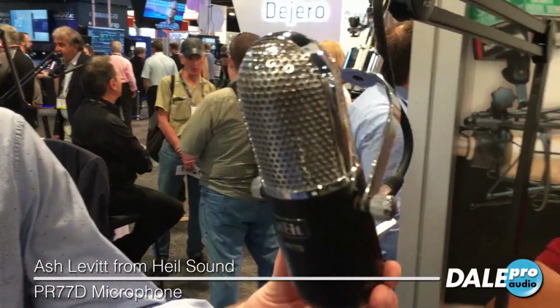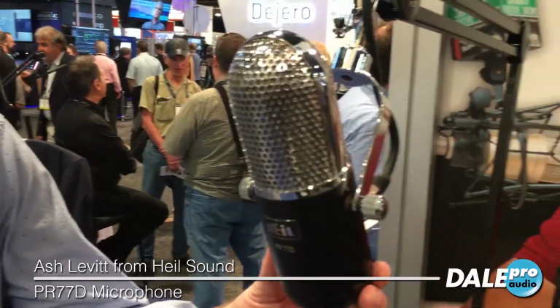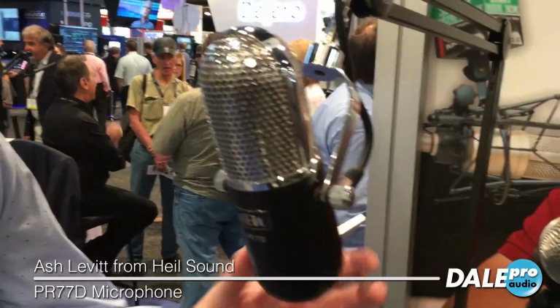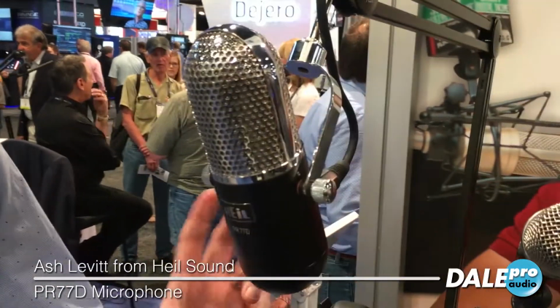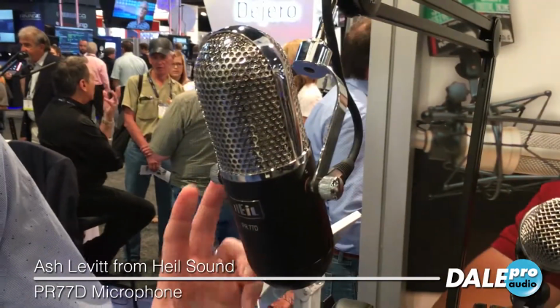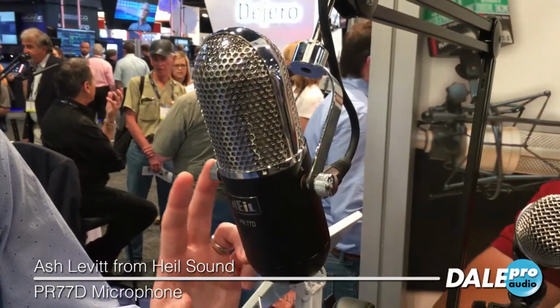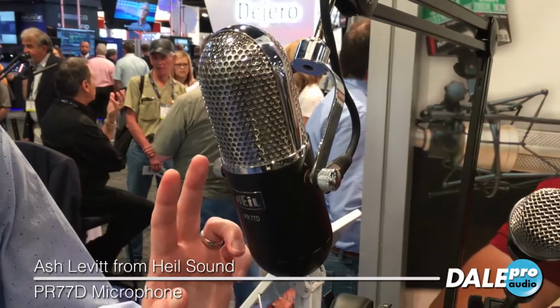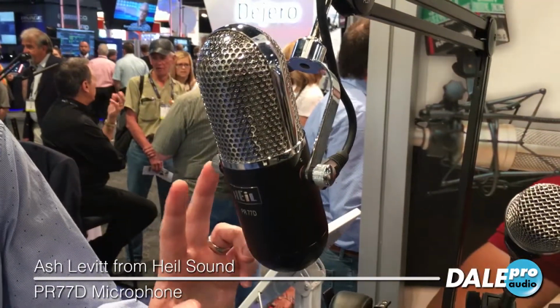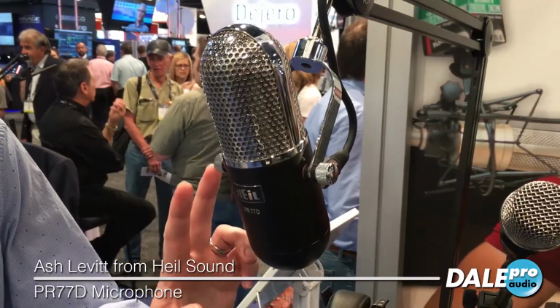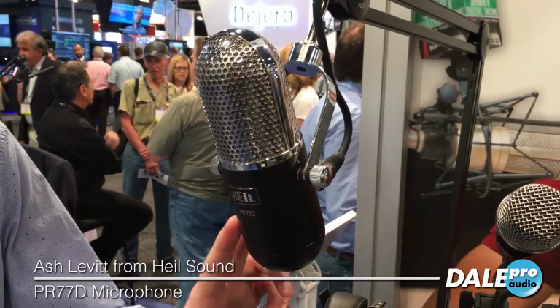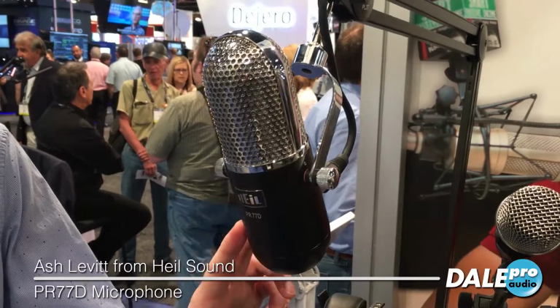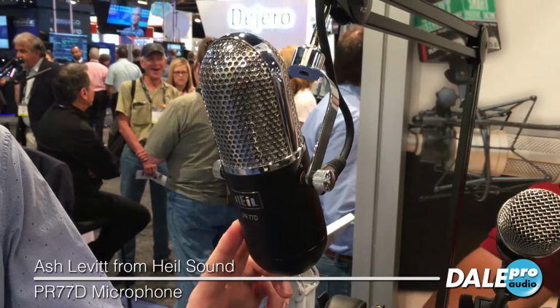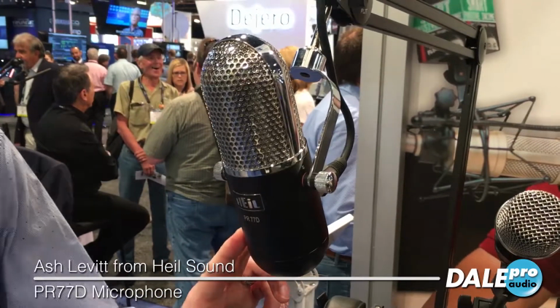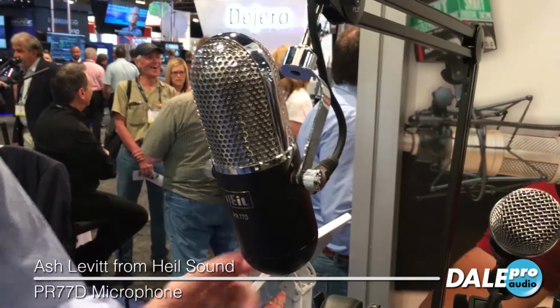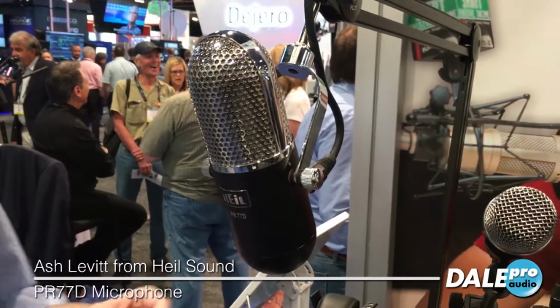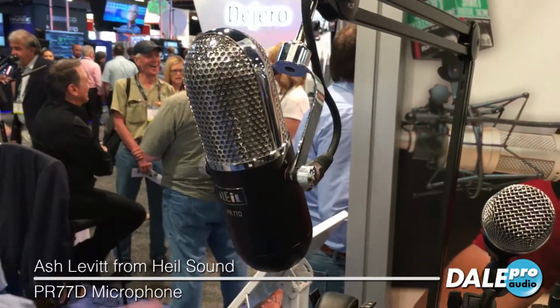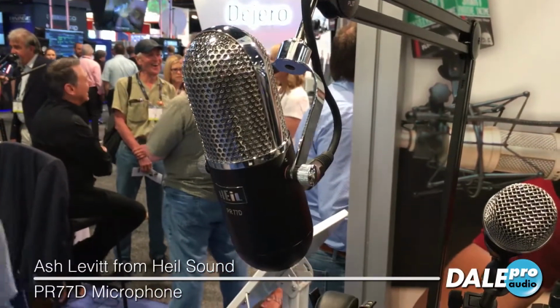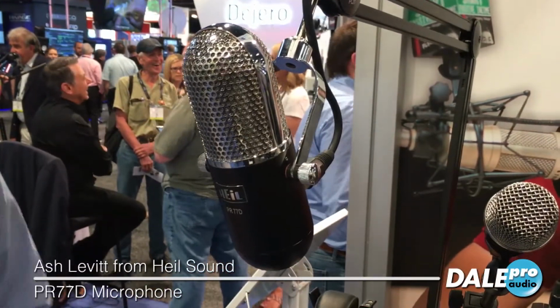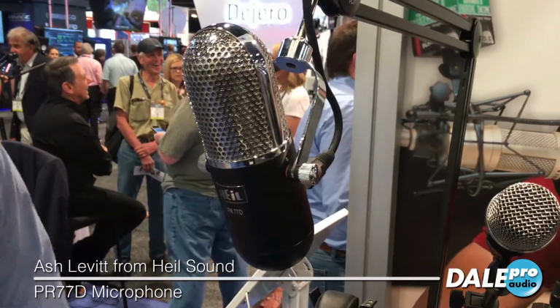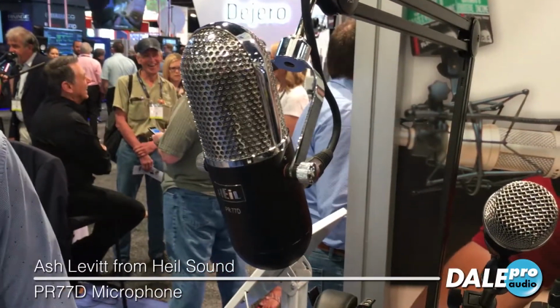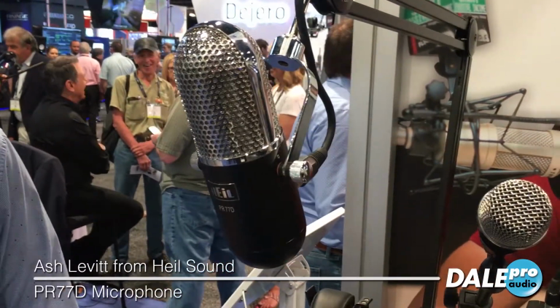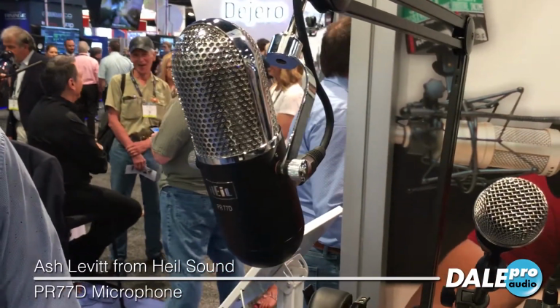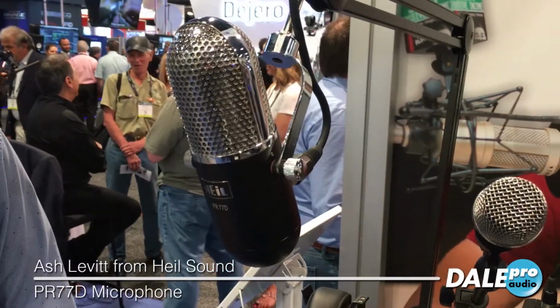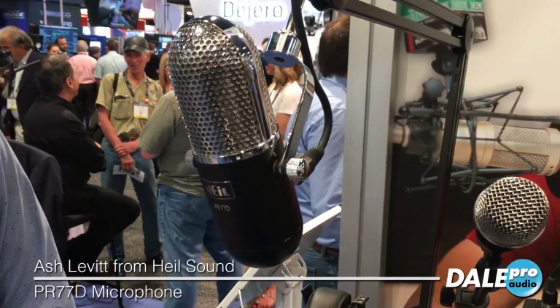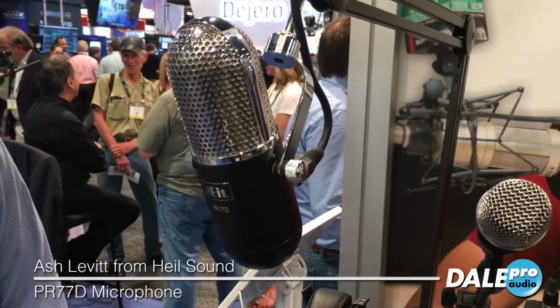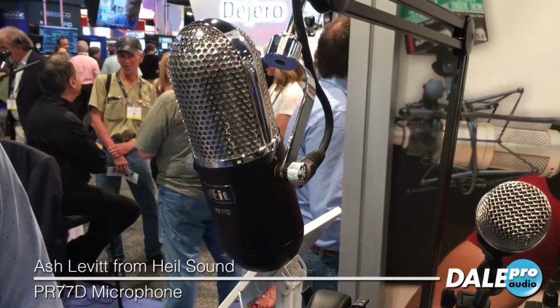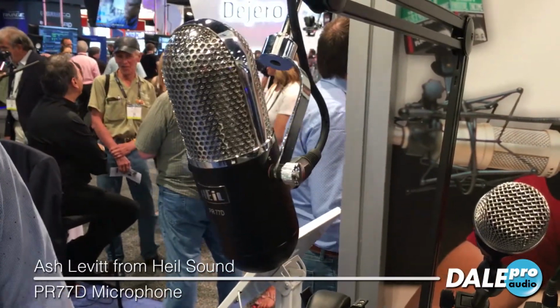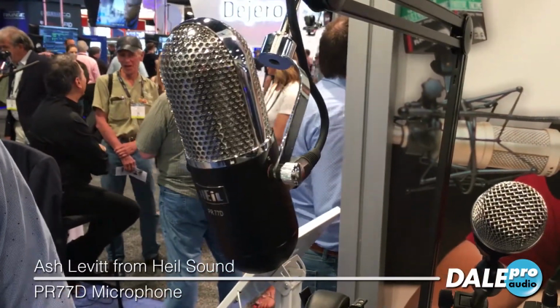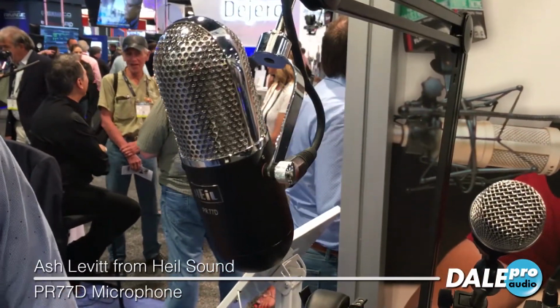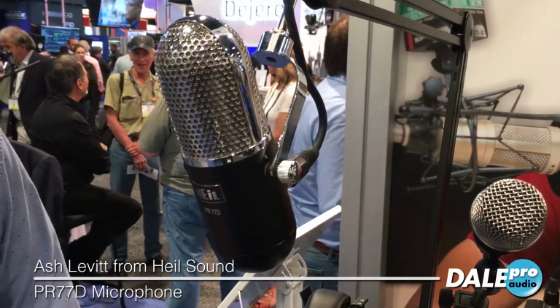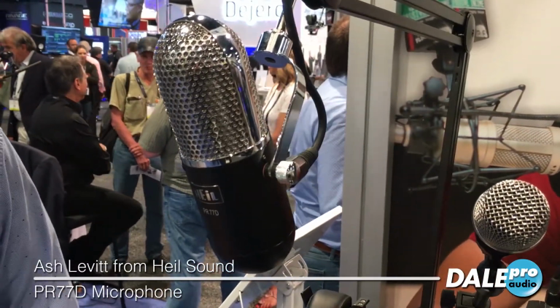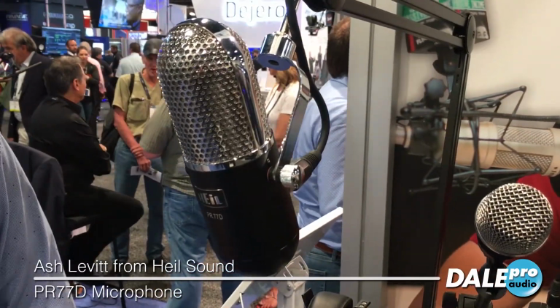This comes in a matte black finish as well as a matte purple finish and it retails for $249.